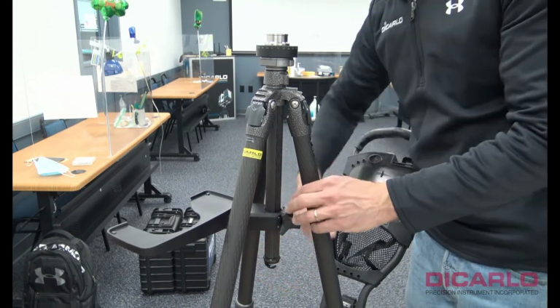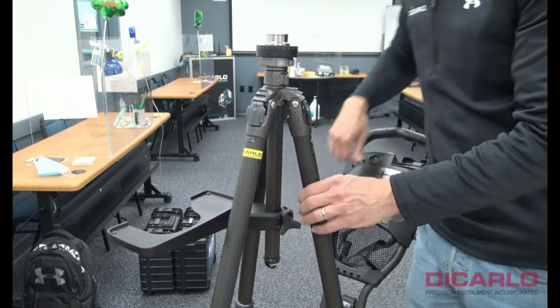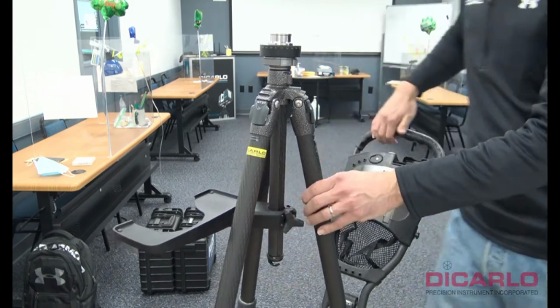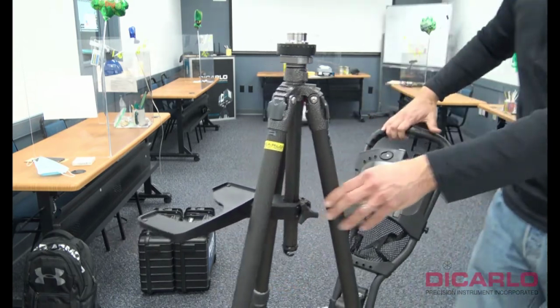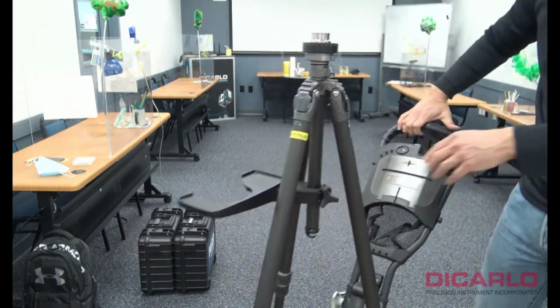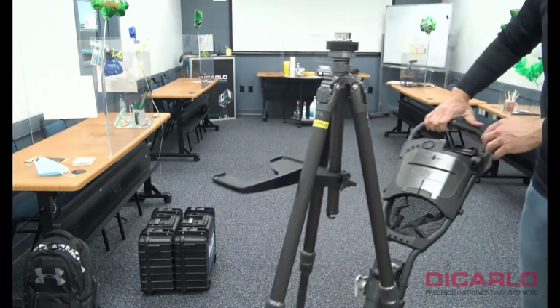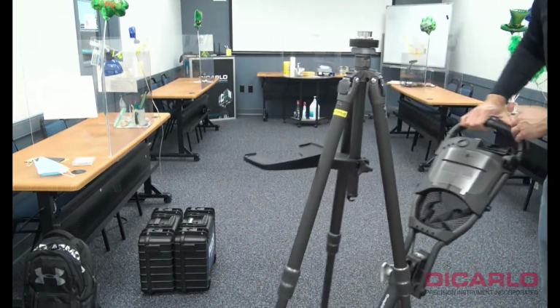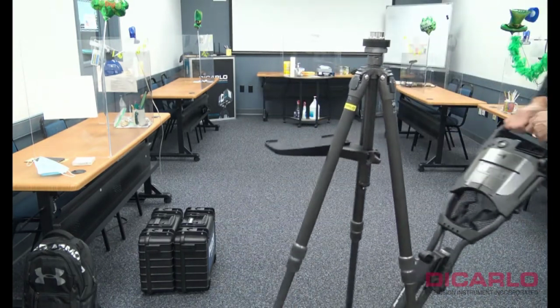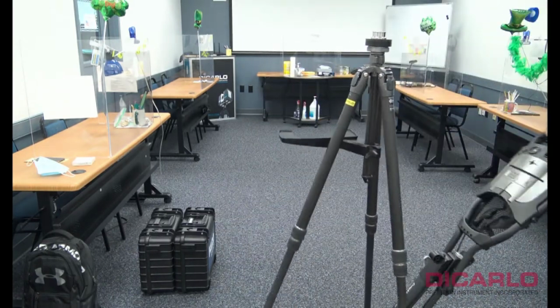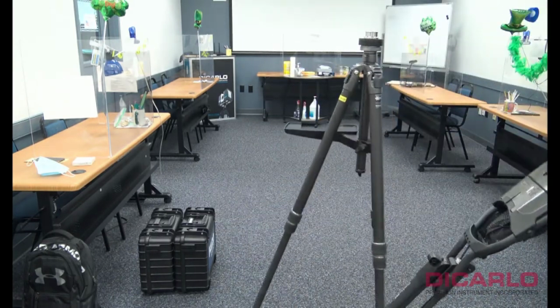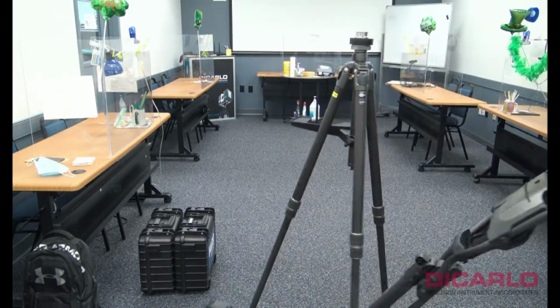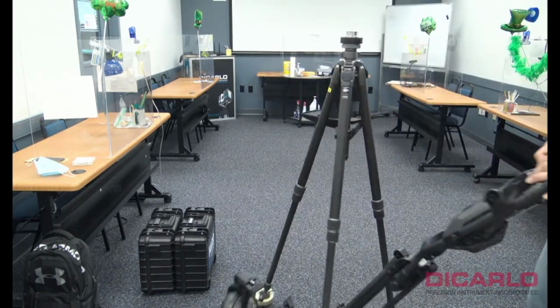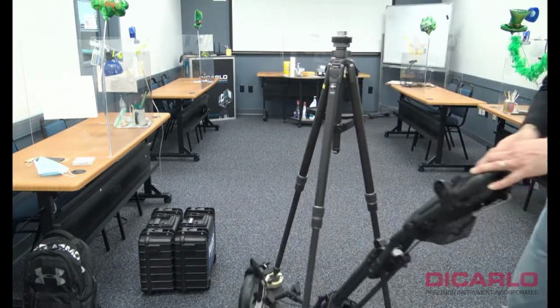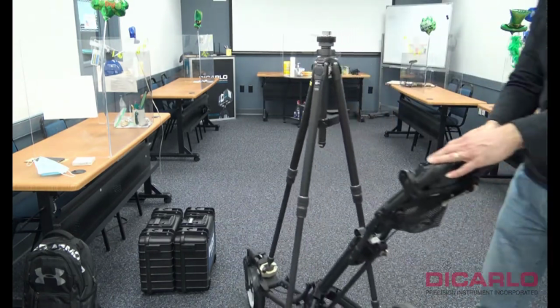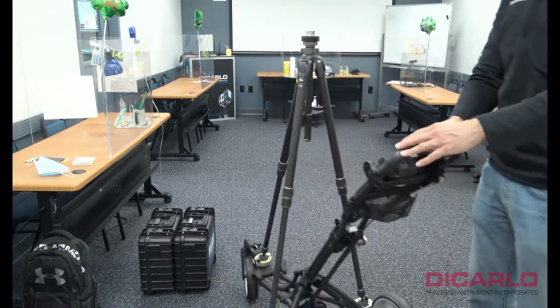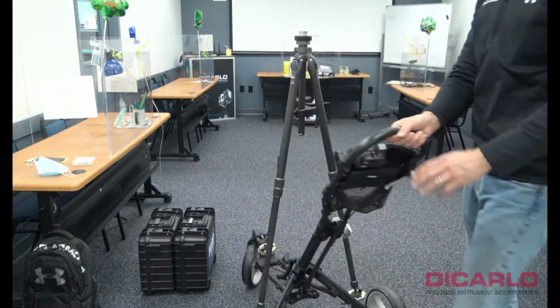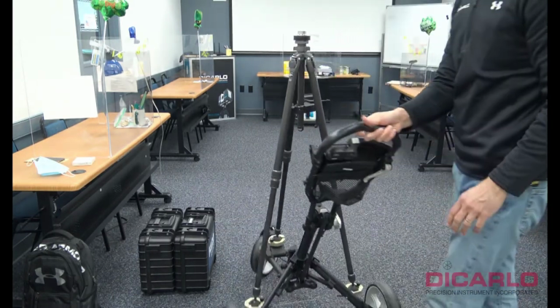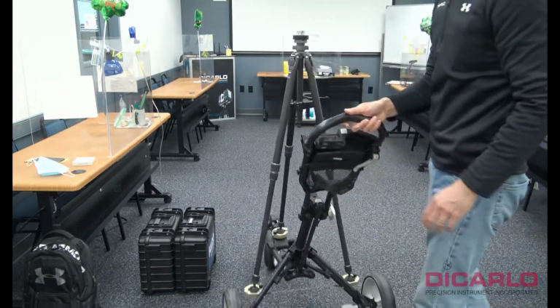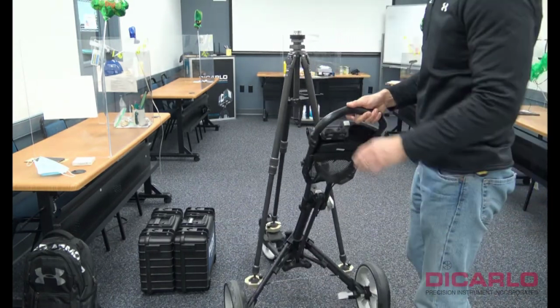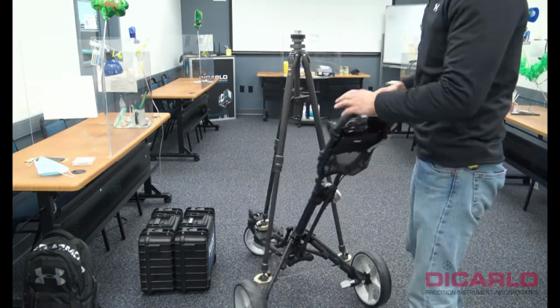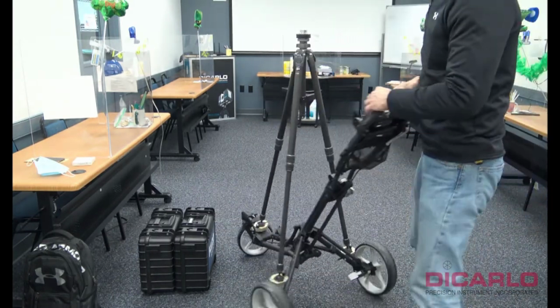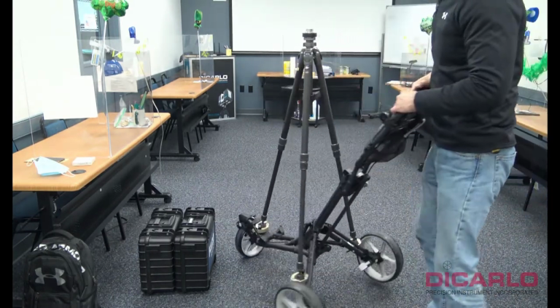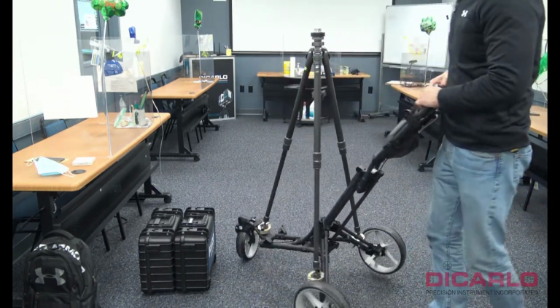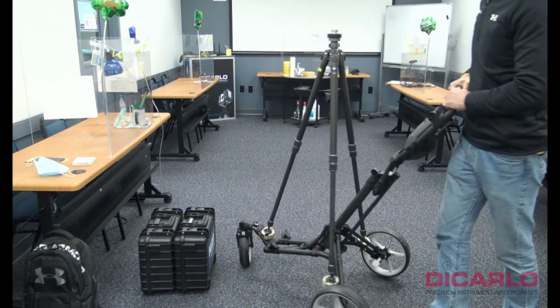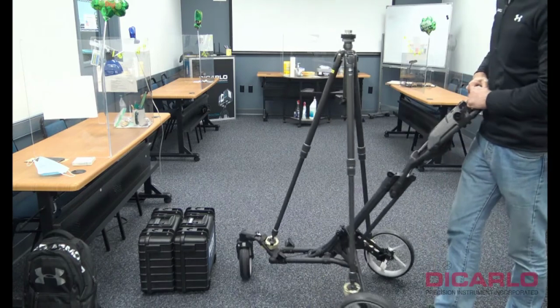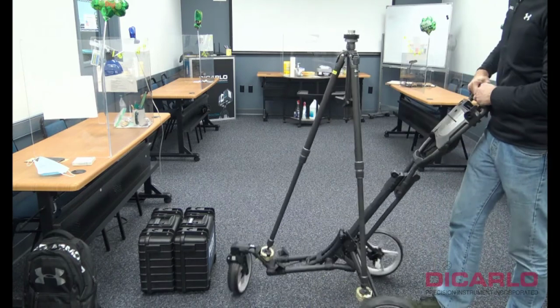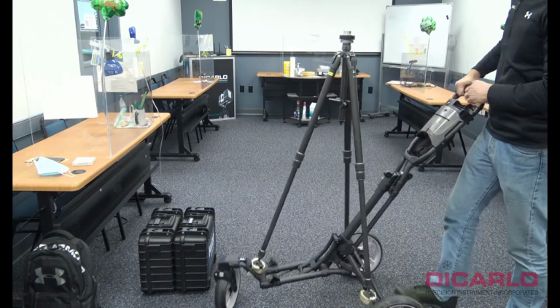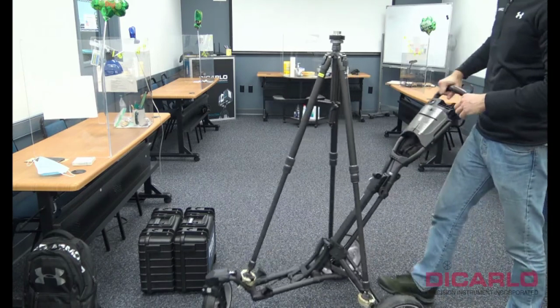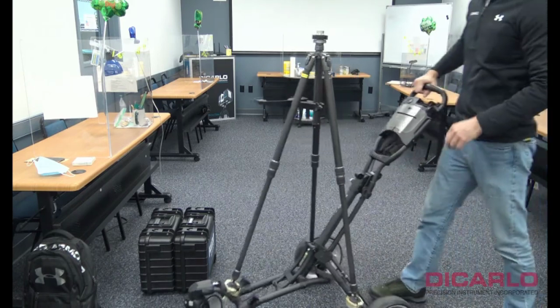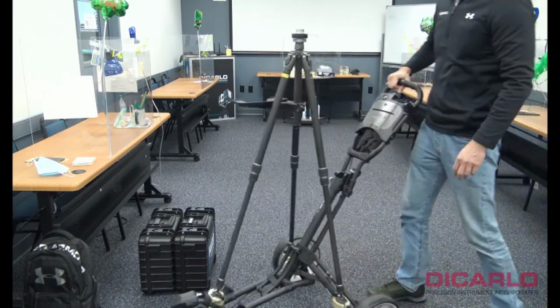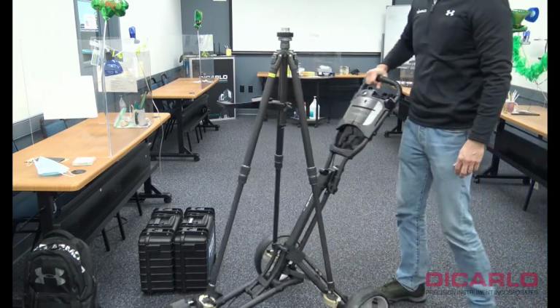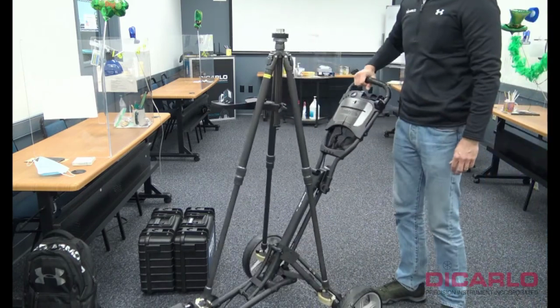This is now tight, and as far as the cart goes, this is already assembled.